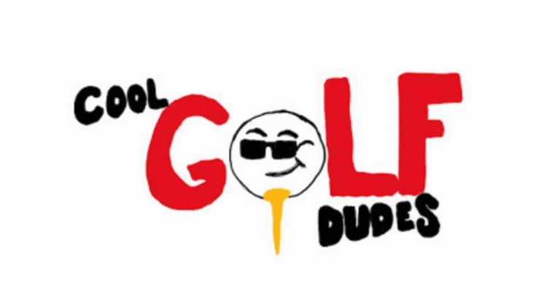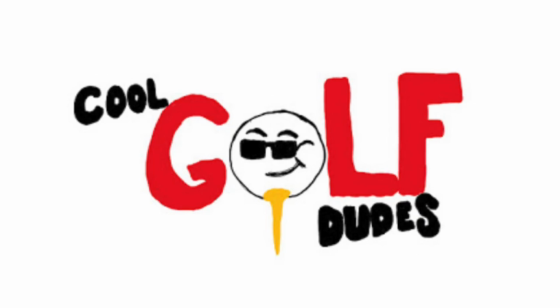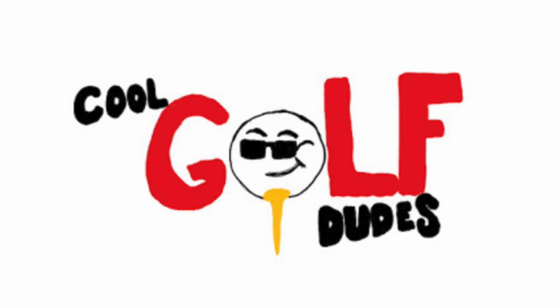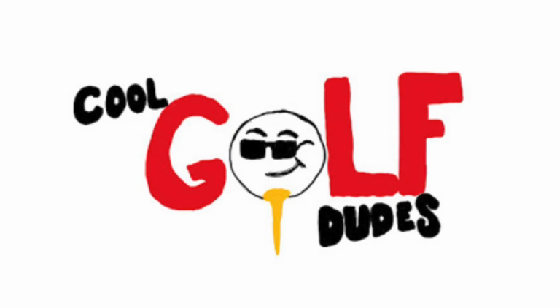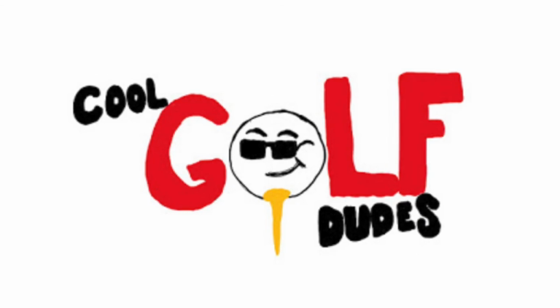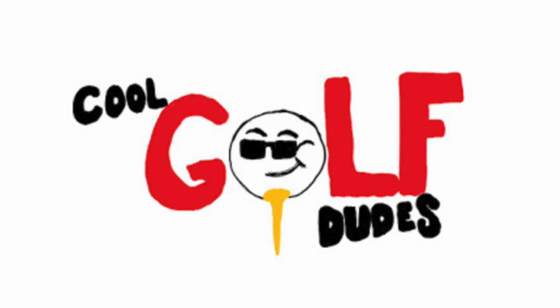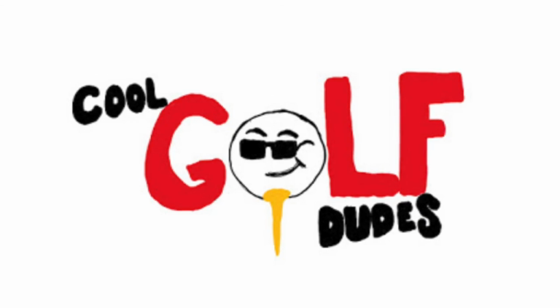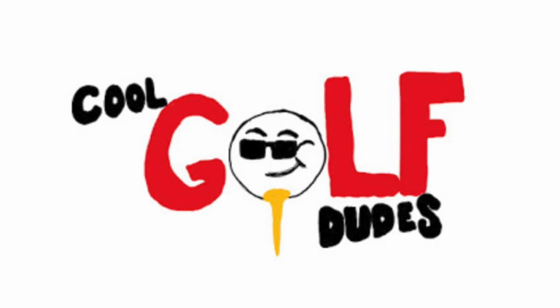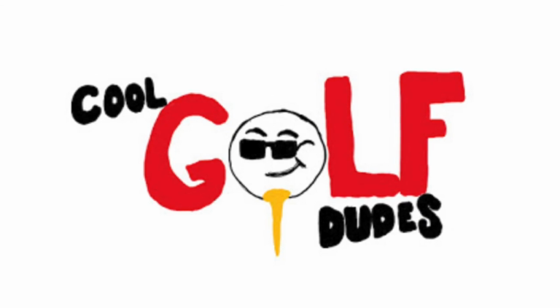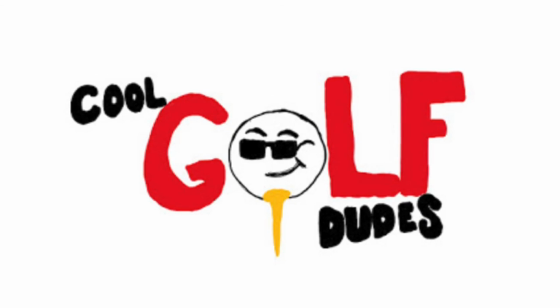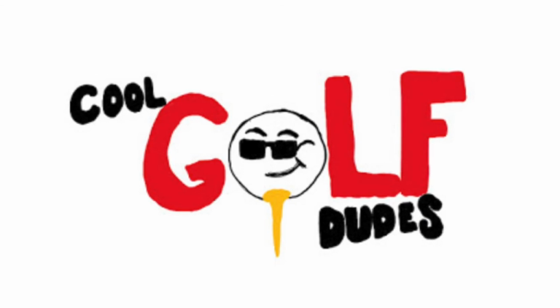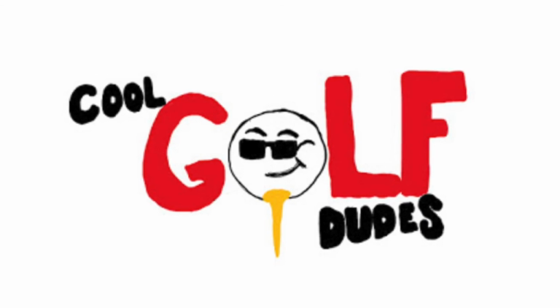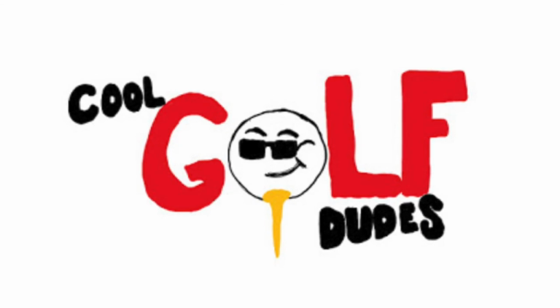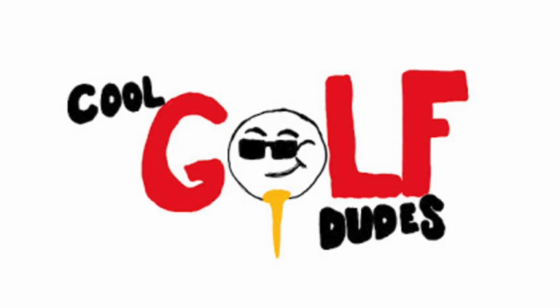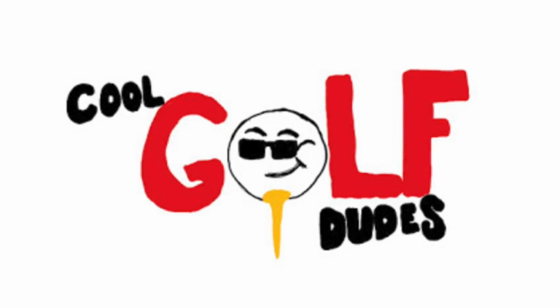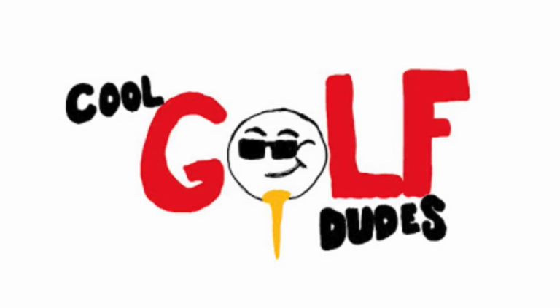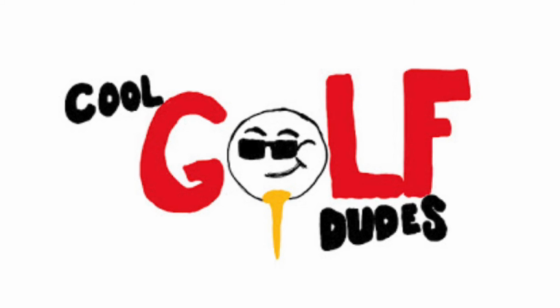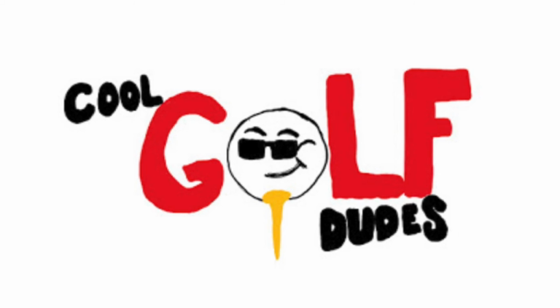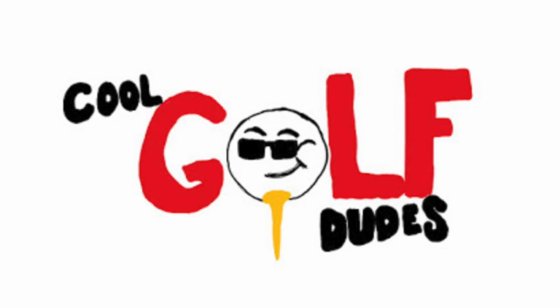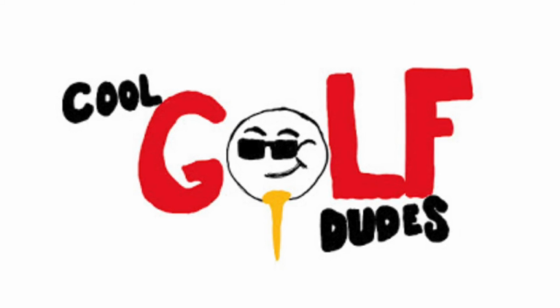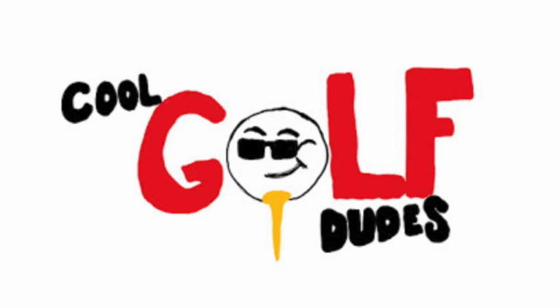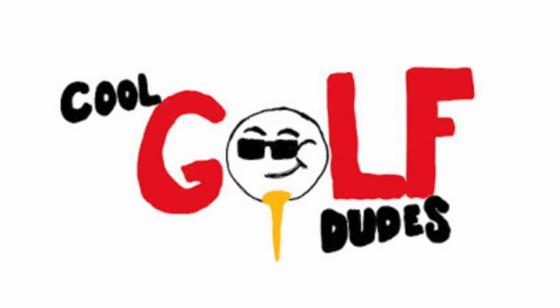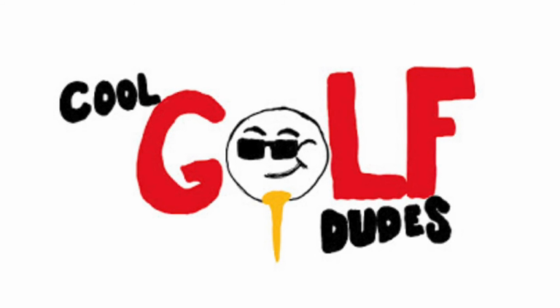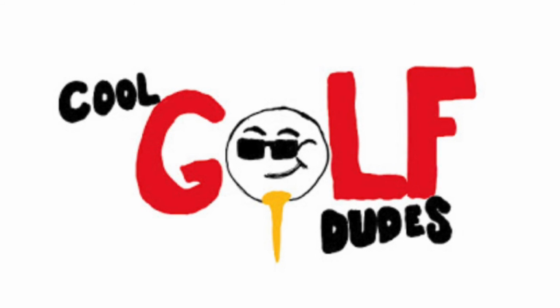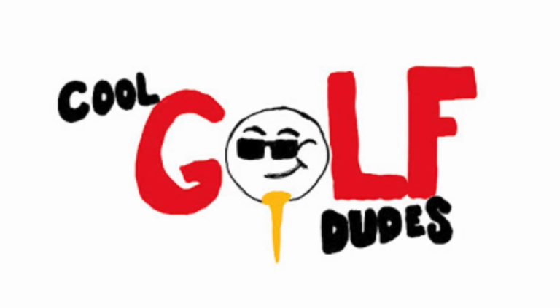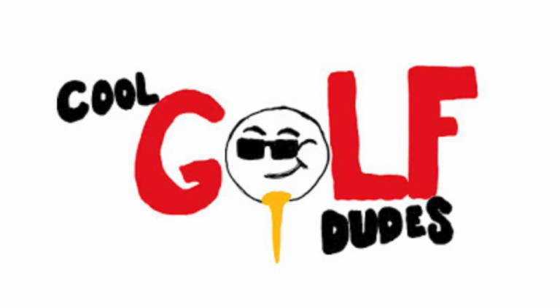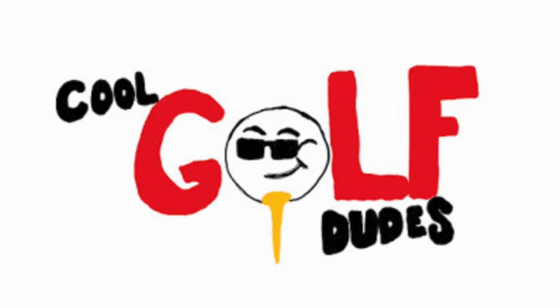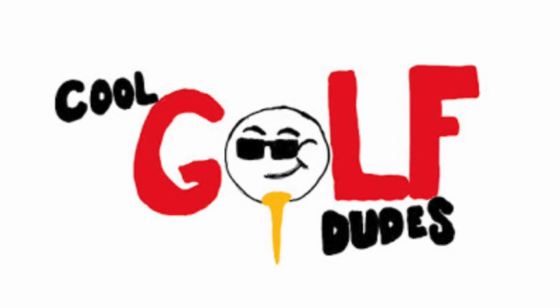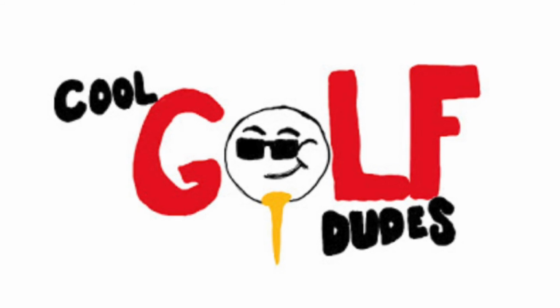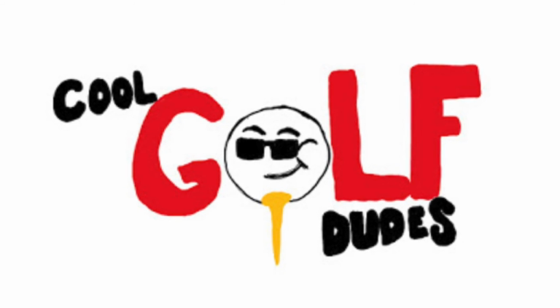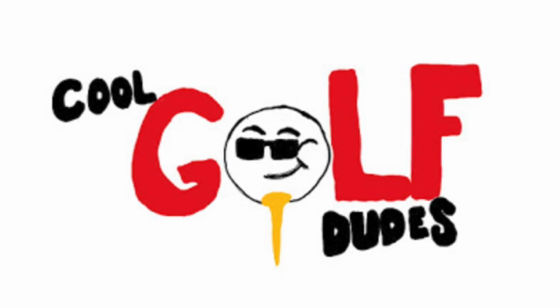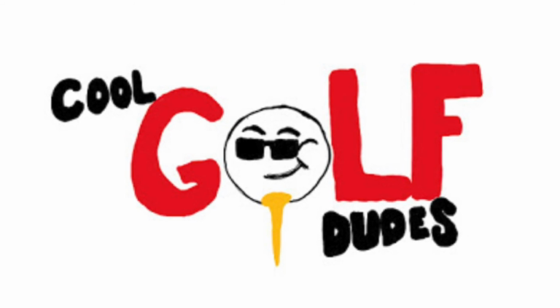This limited time offer is only $34.99 and only available at CoolGolfDos.com.